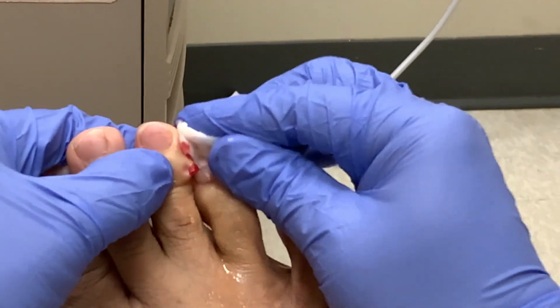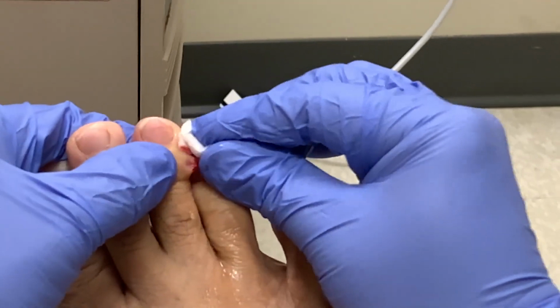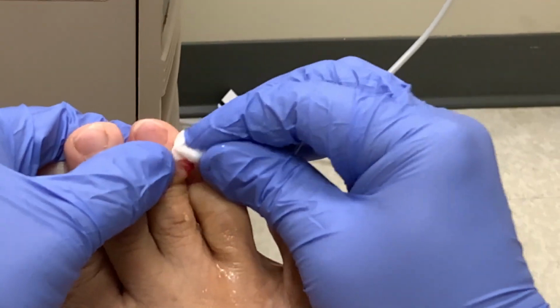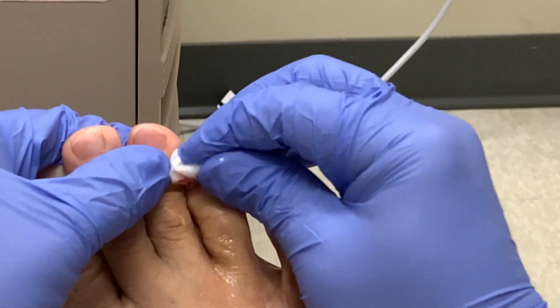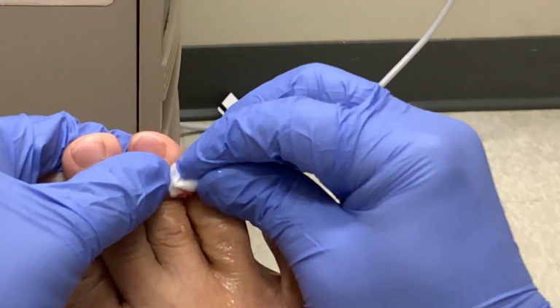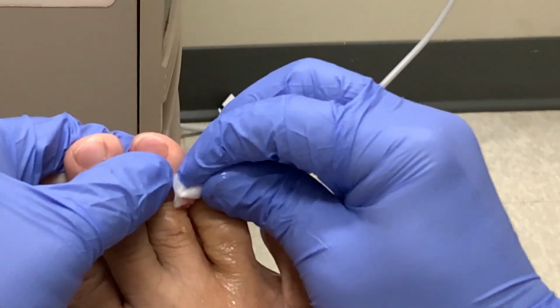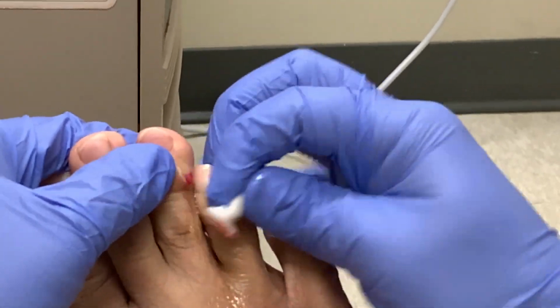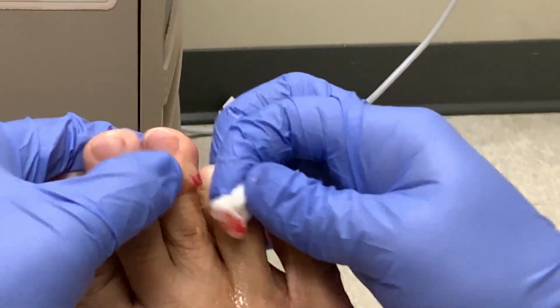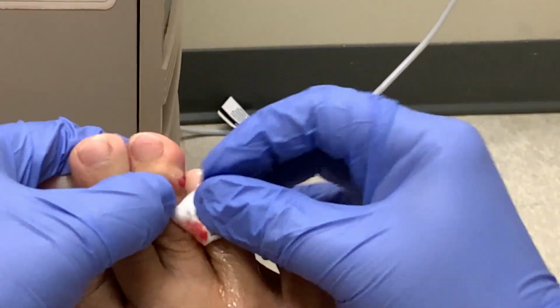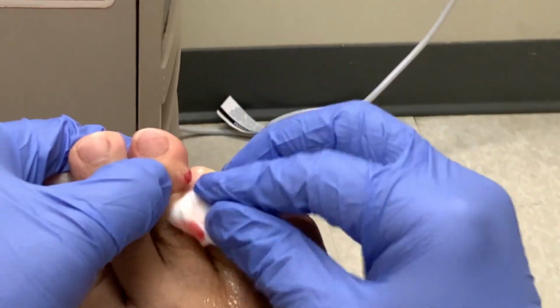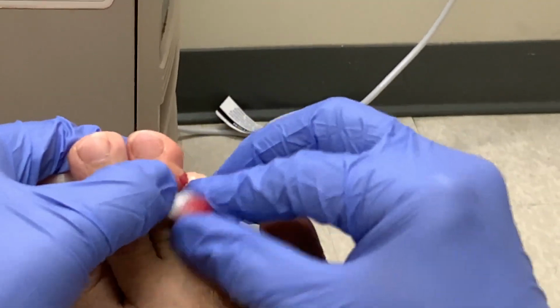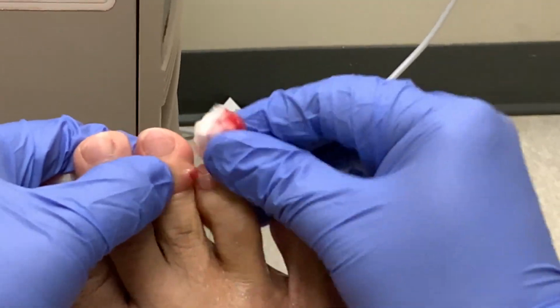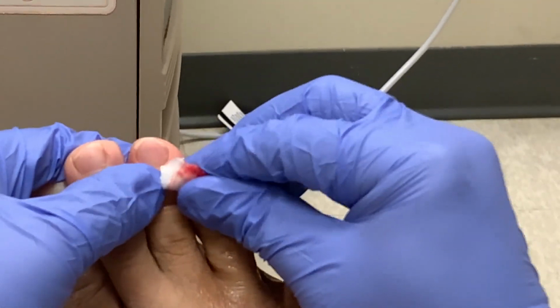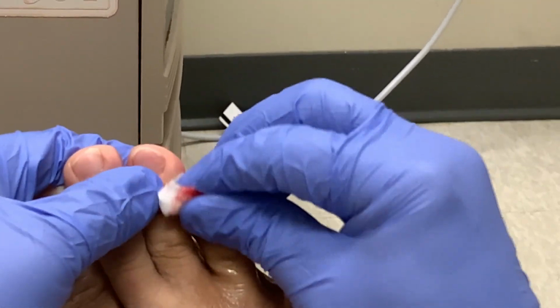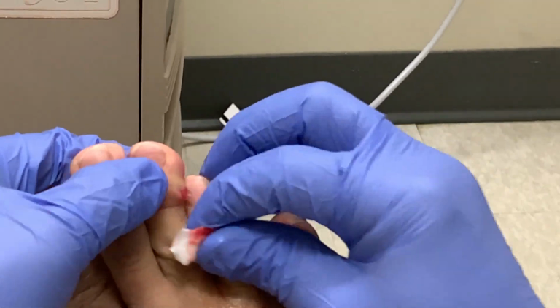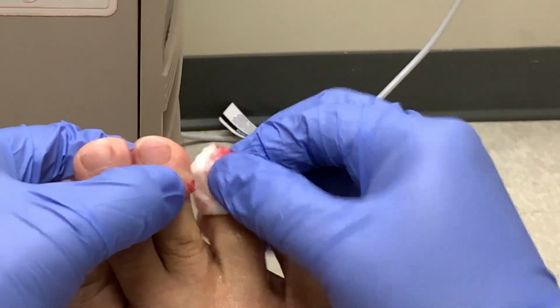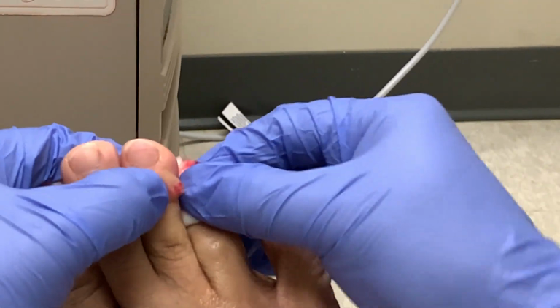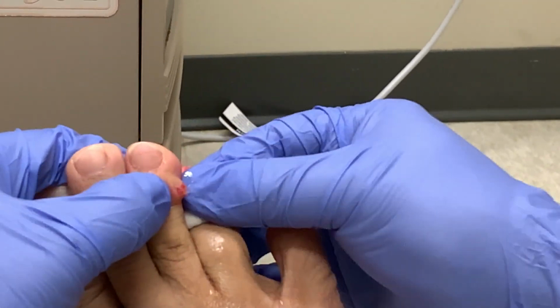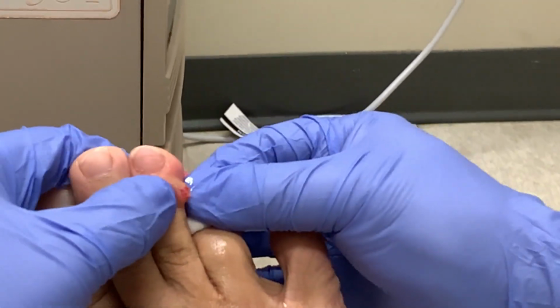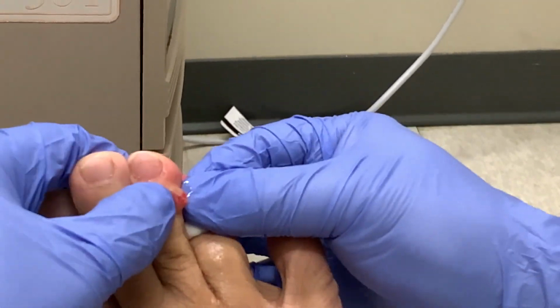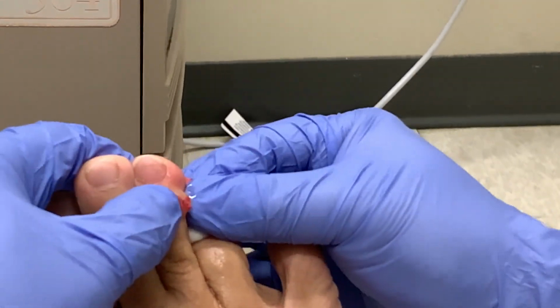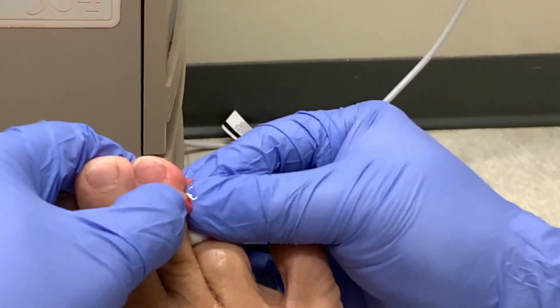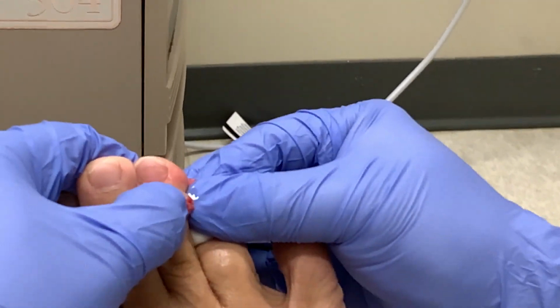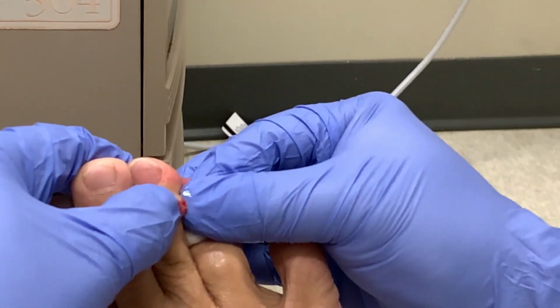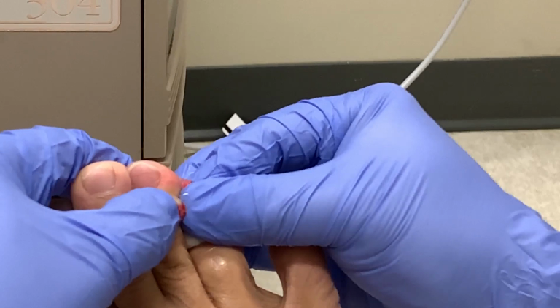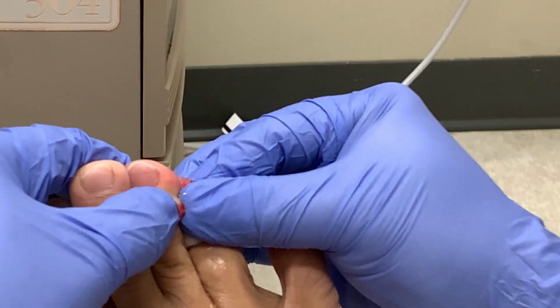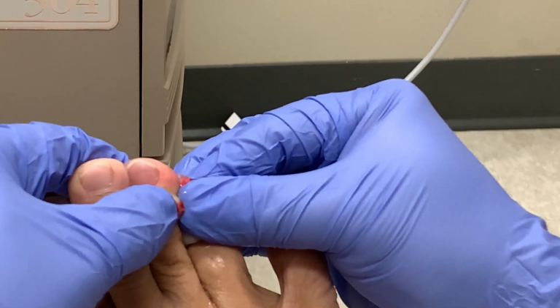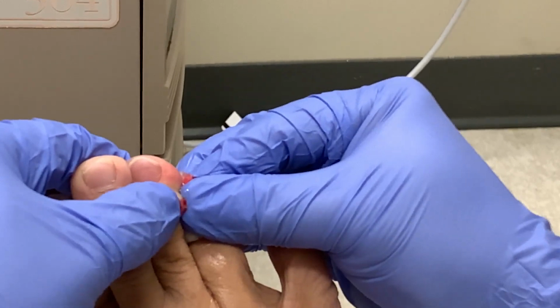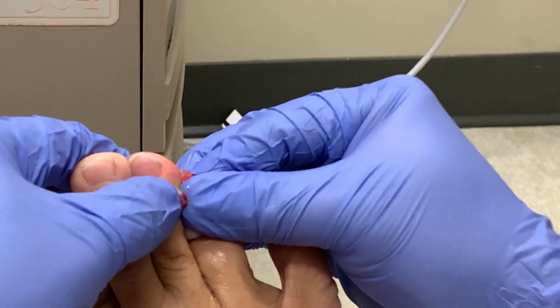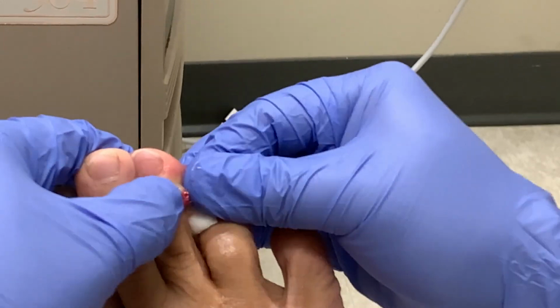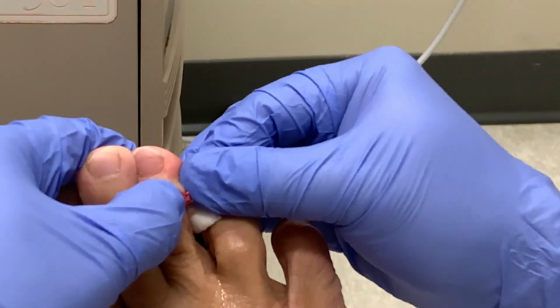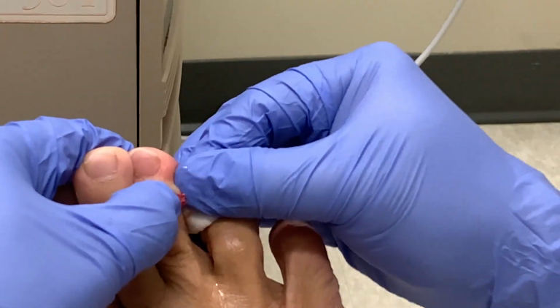It proceeds to drain the rest of the fluid and leave an empty sack. Now we're left with an empty sack, and then hopefully that sack will collapse. The doctor says he'll put a little bit of a pressure dressing on it.